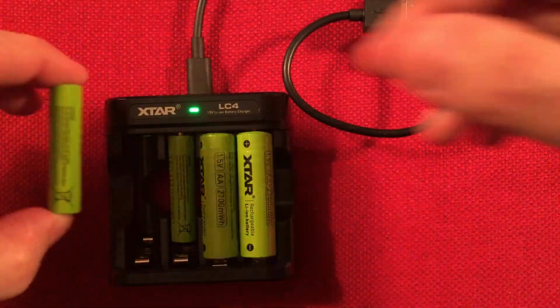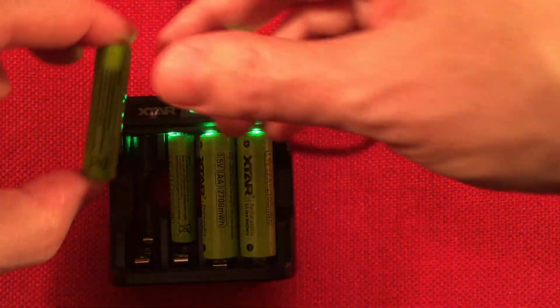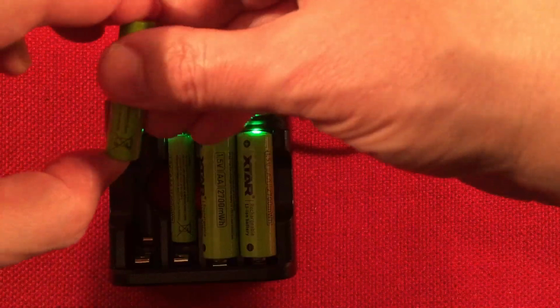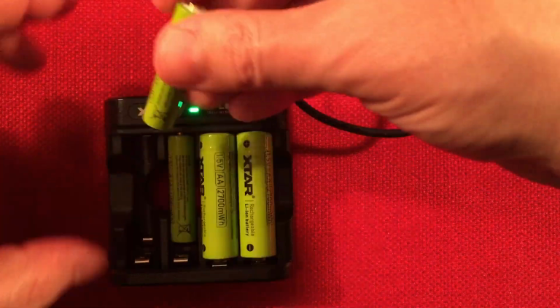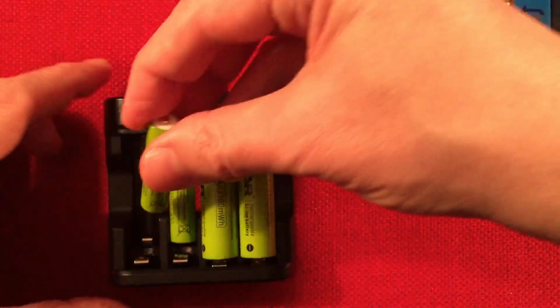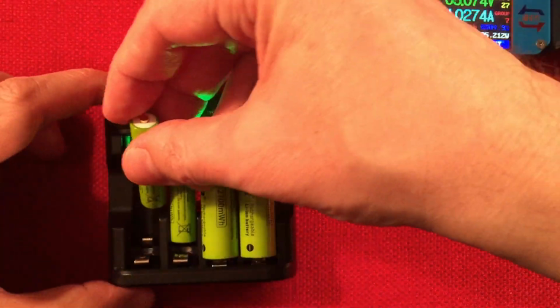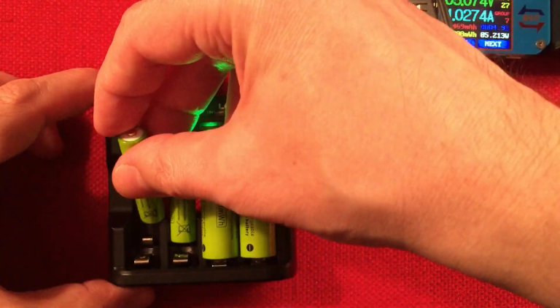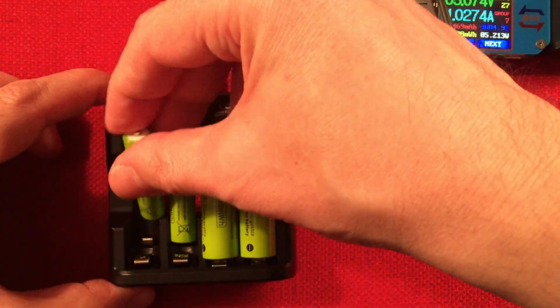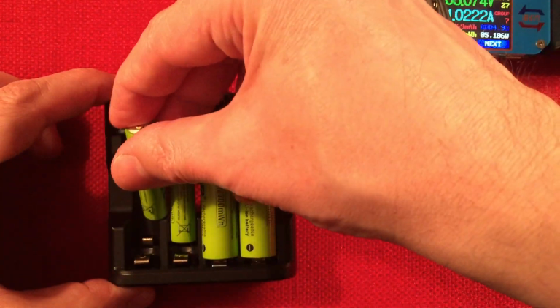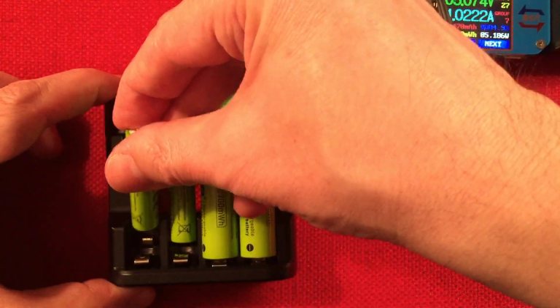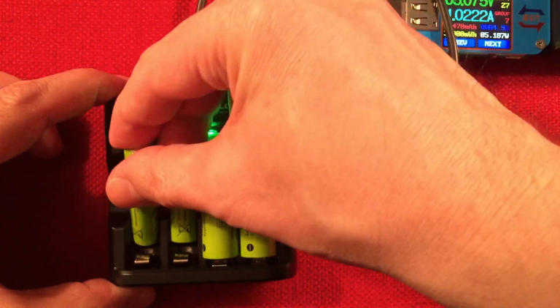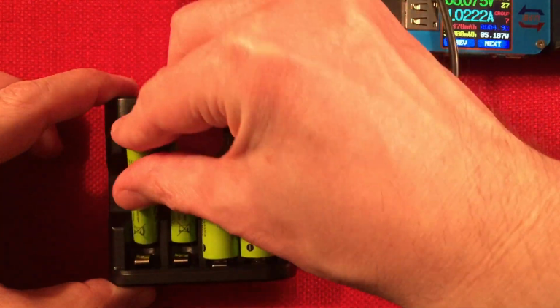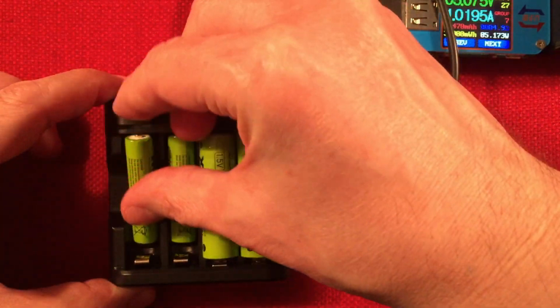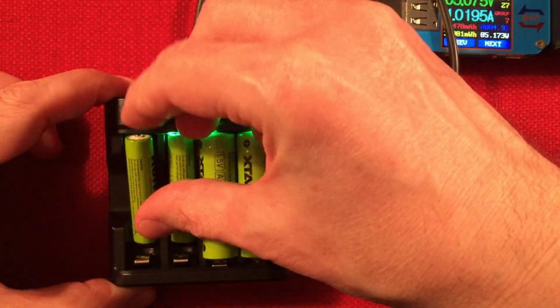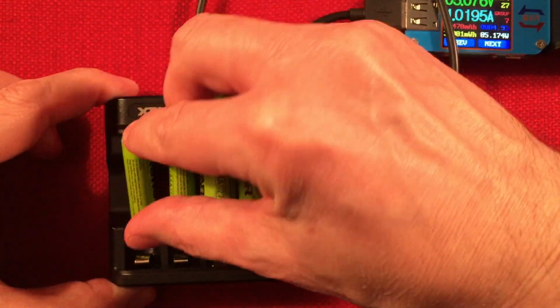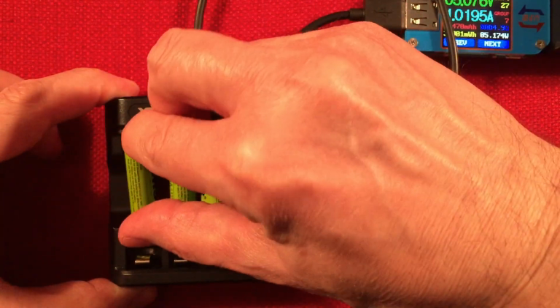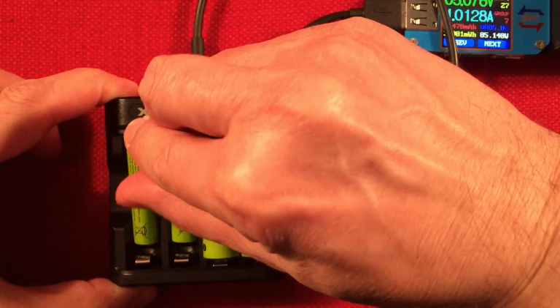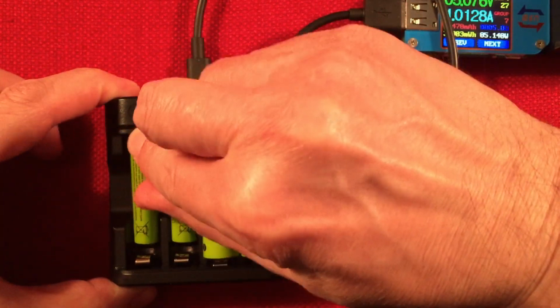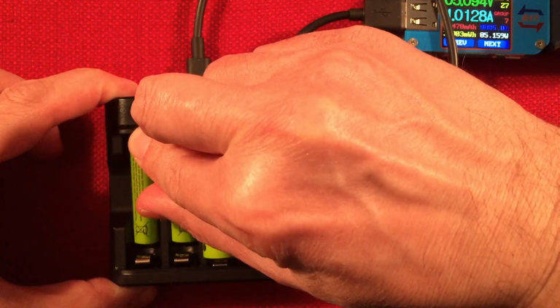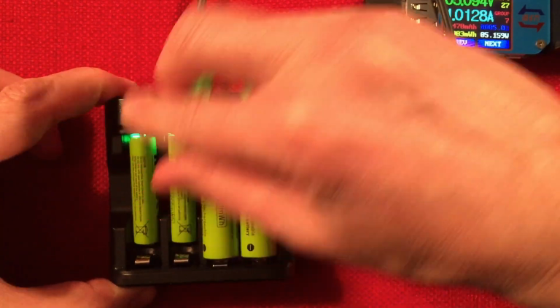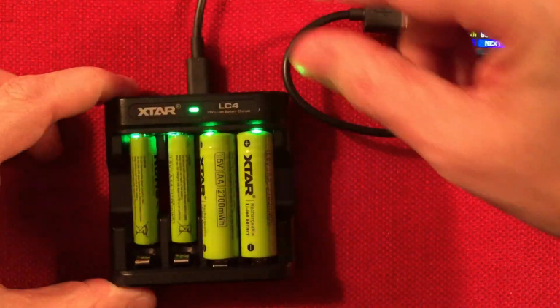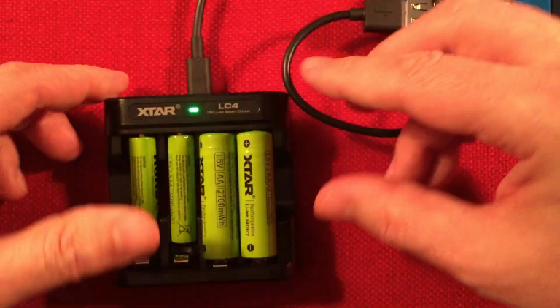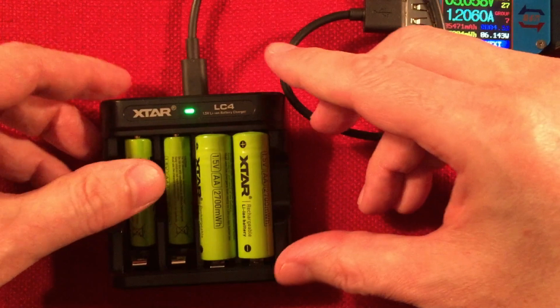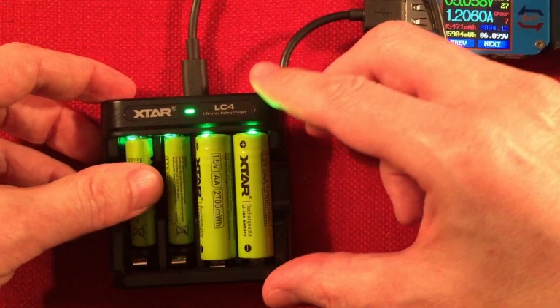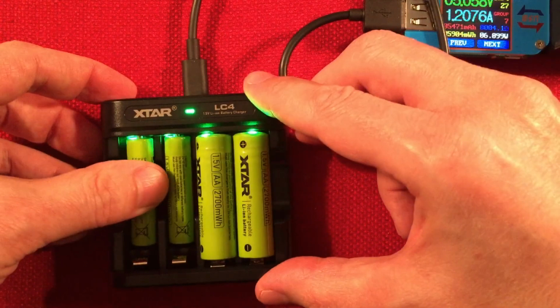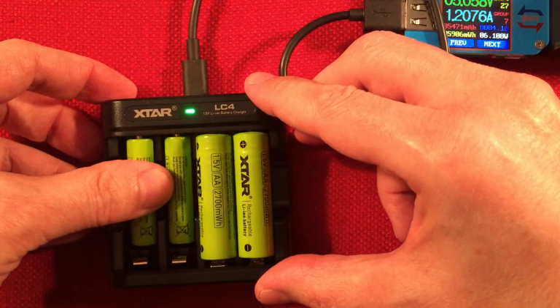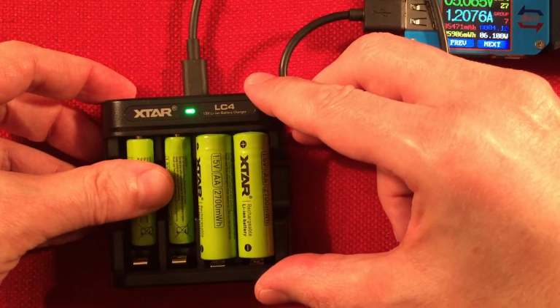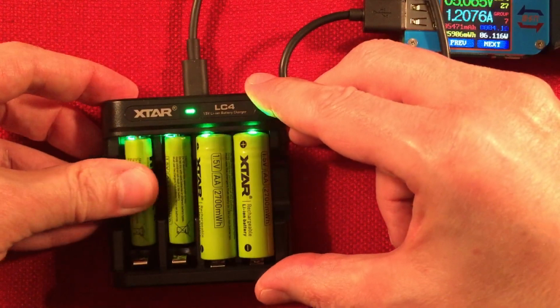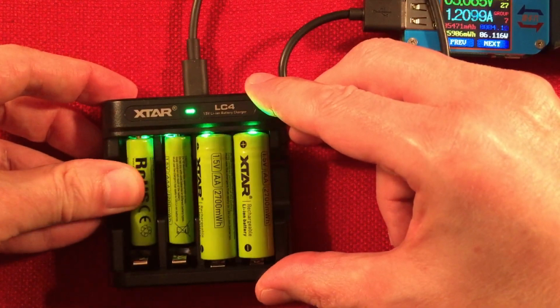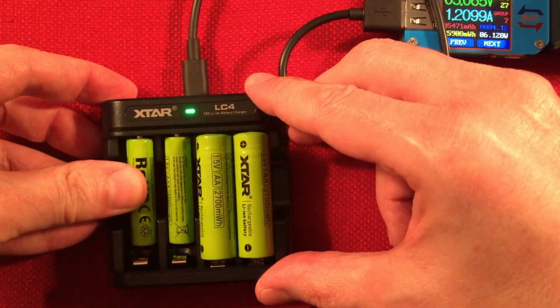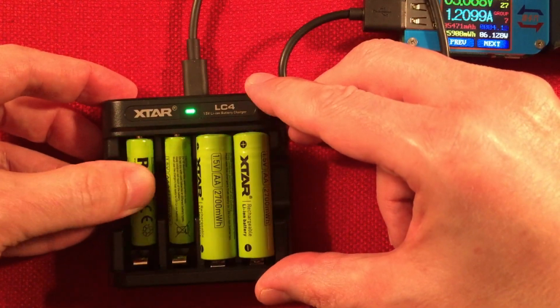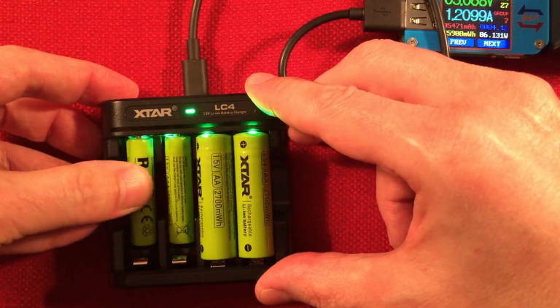Don't charge other batteries in here — just these batteries. And don't use these batteries in other chargers. Only this charger charges these batteries.